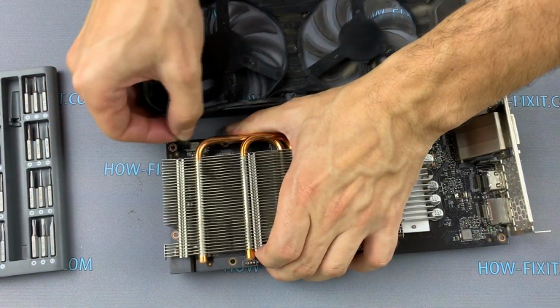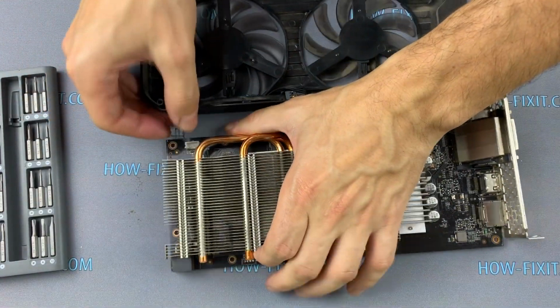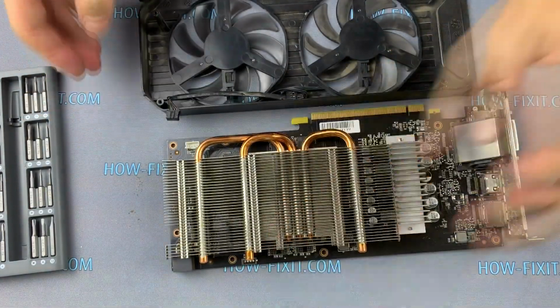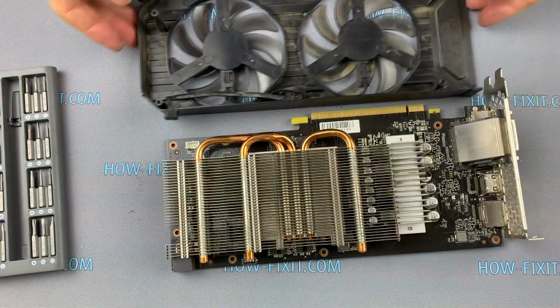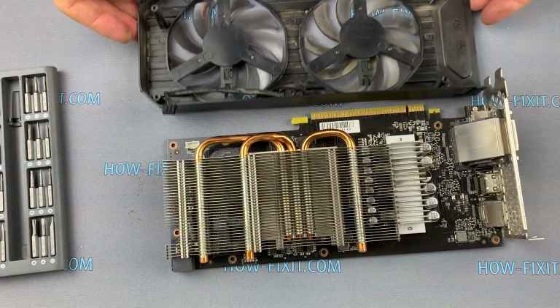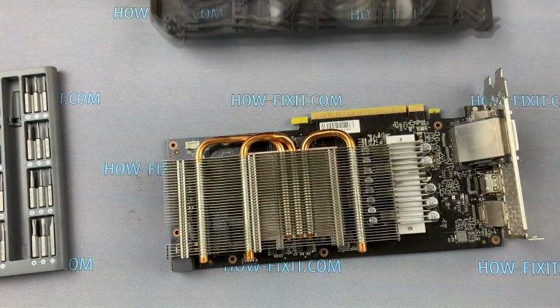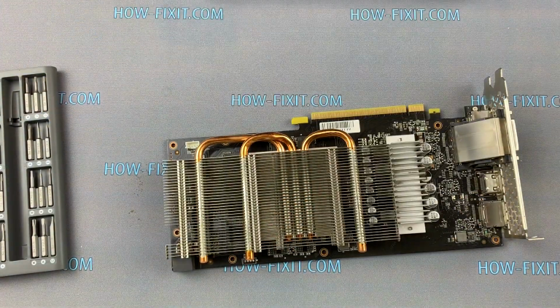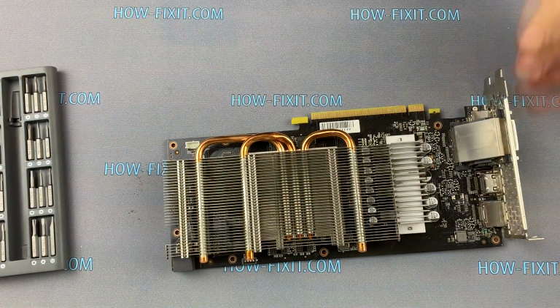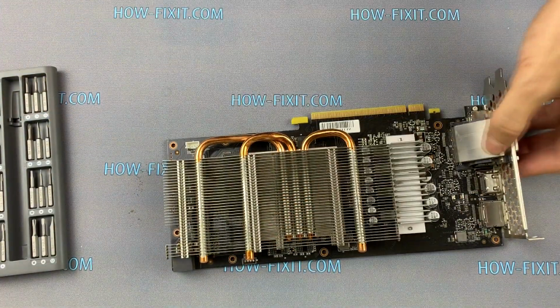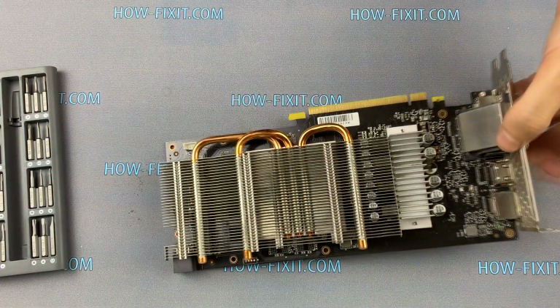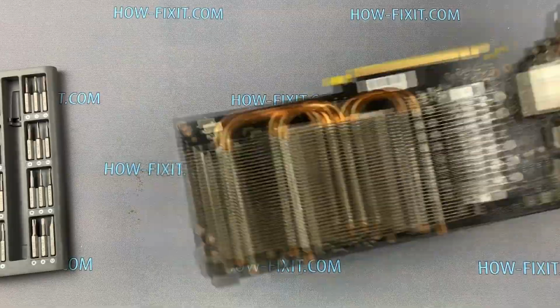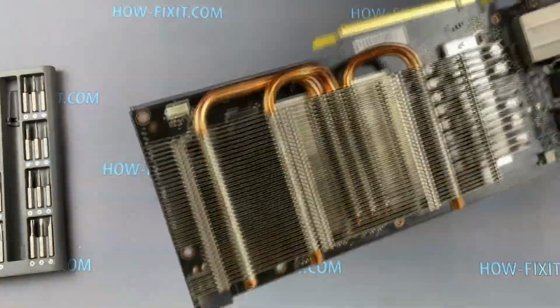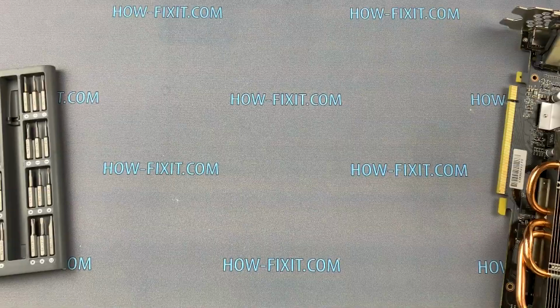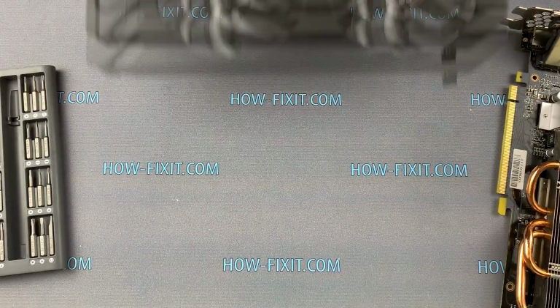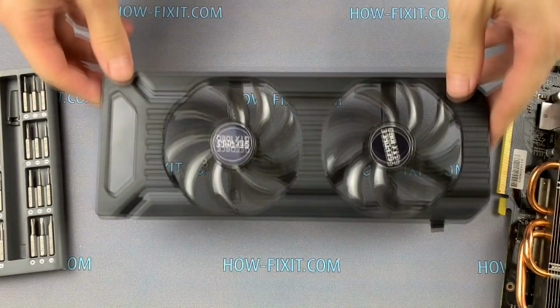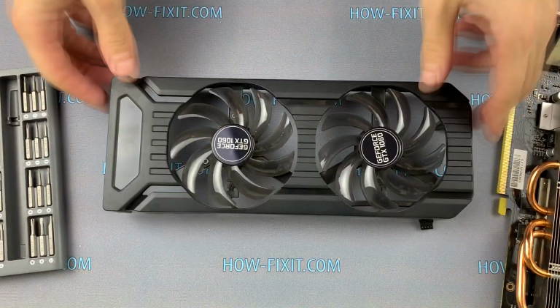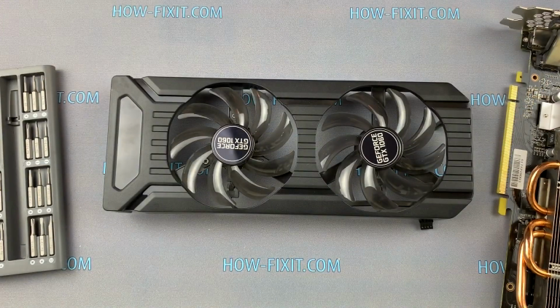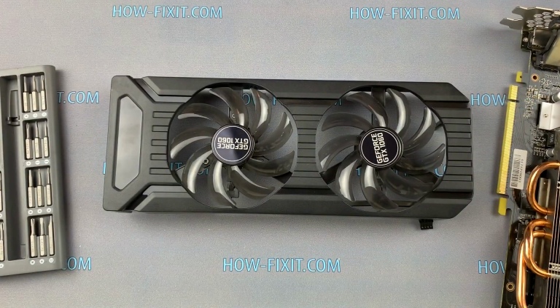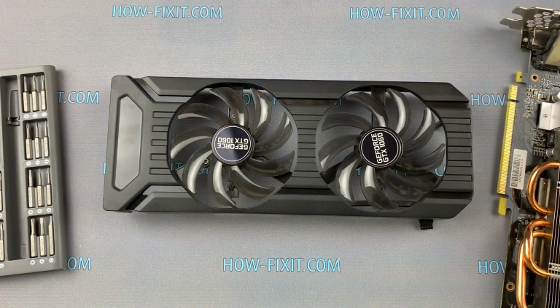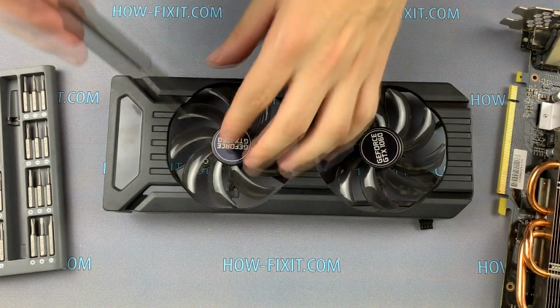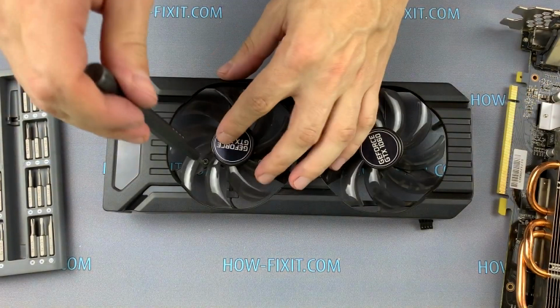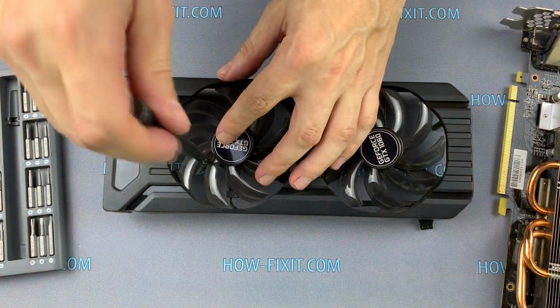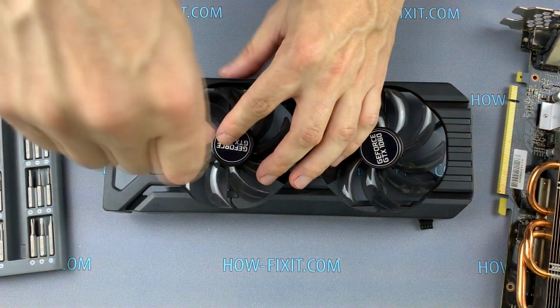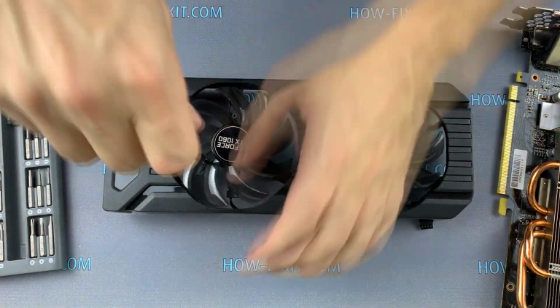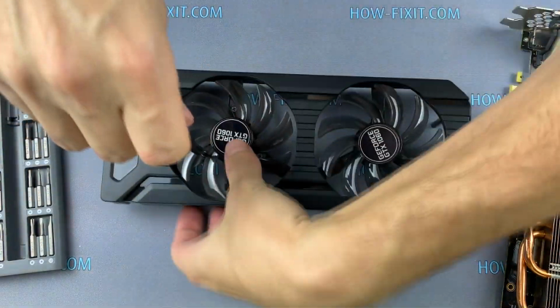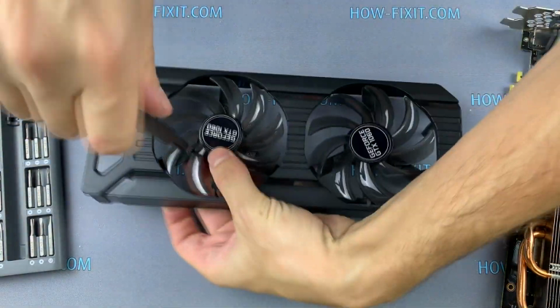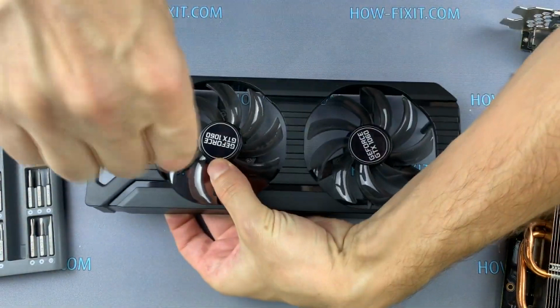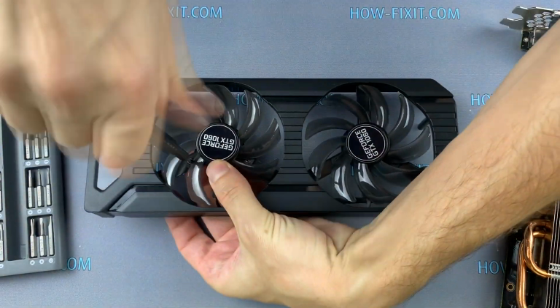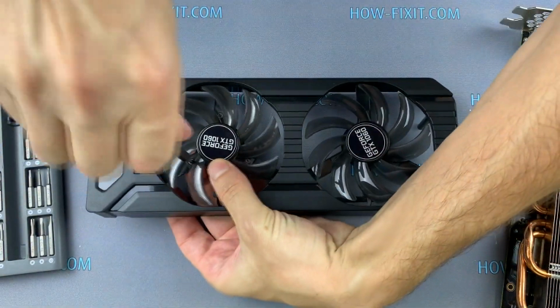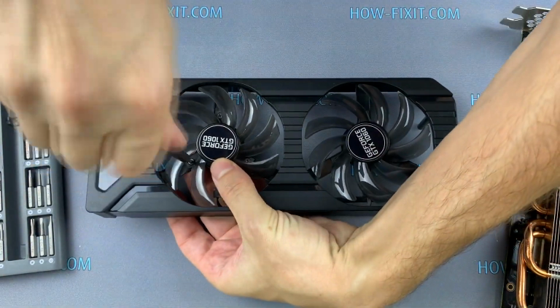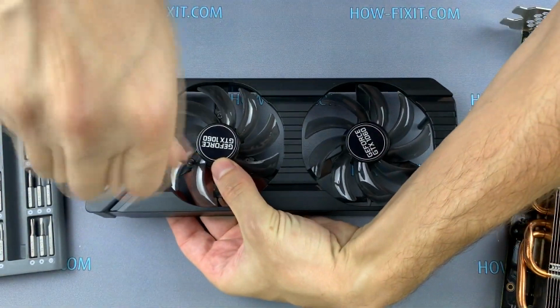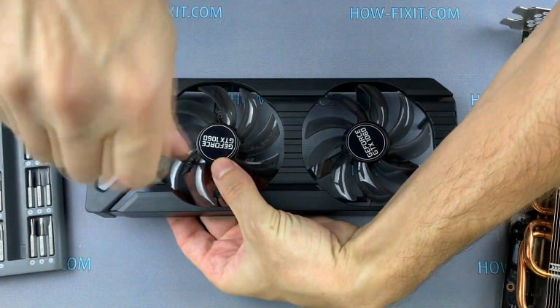Put the graphics card aside — it is no longer needed. Remove the screws that are located between the fan blades.